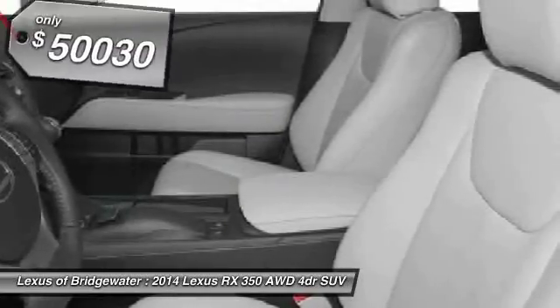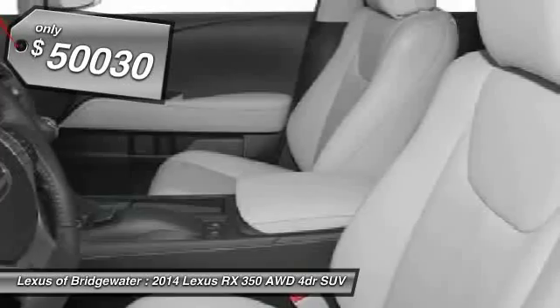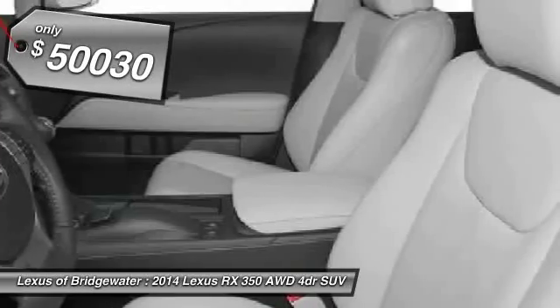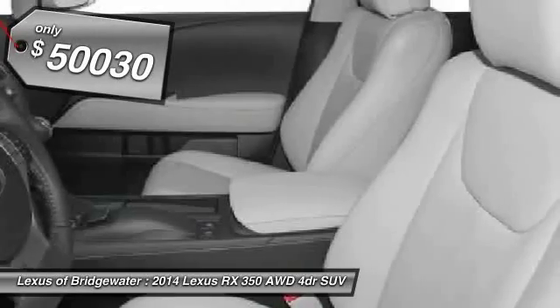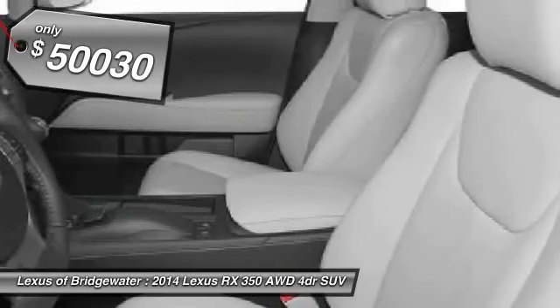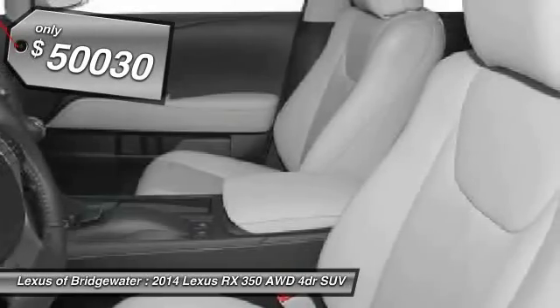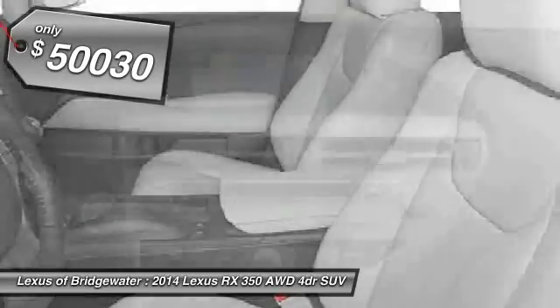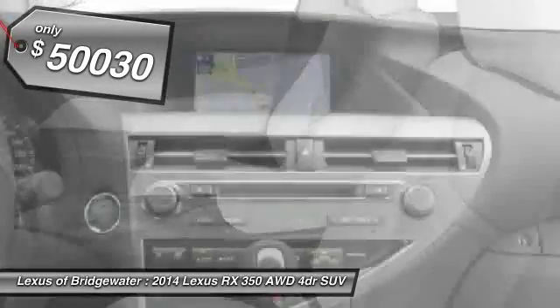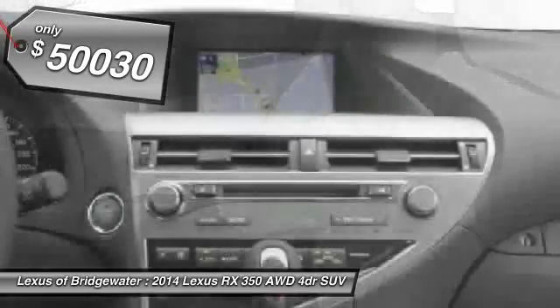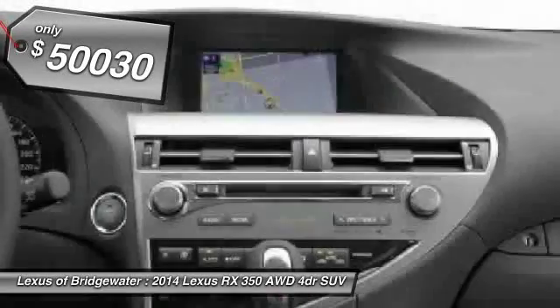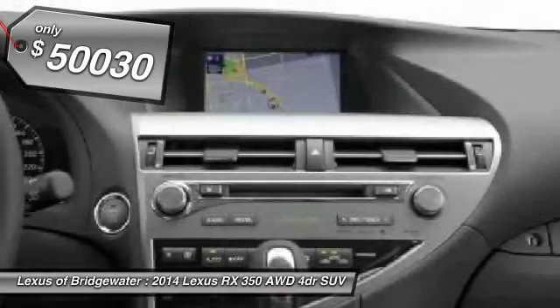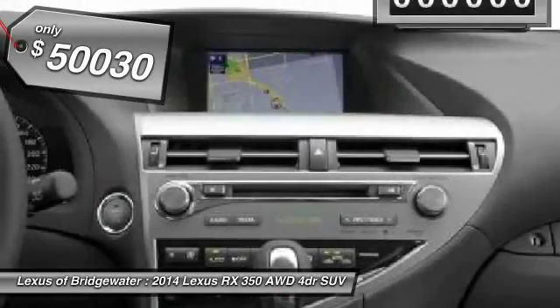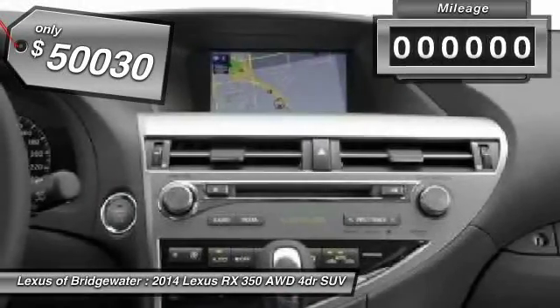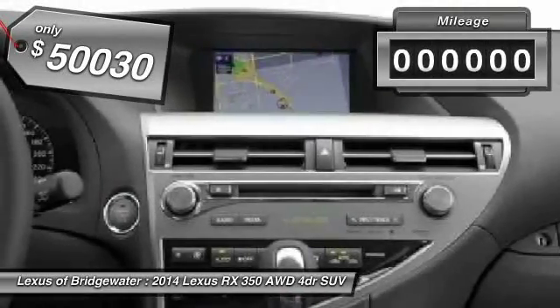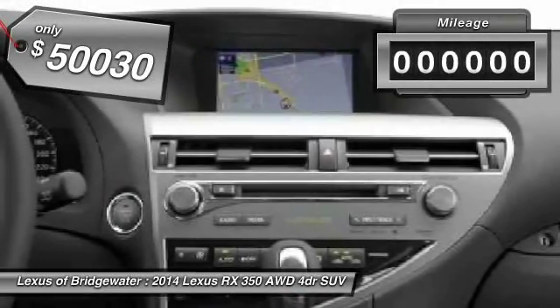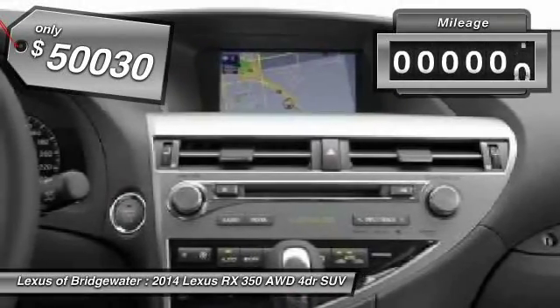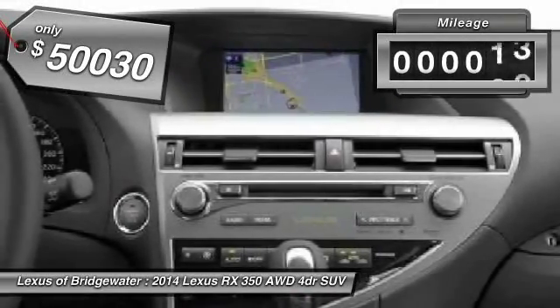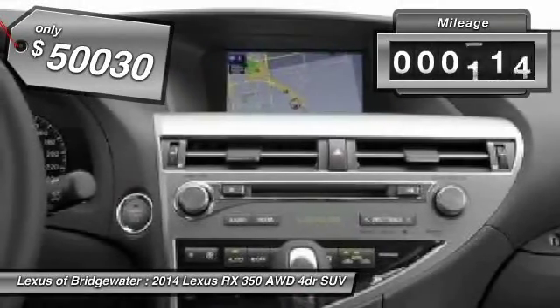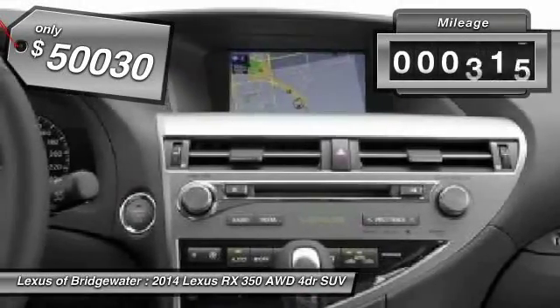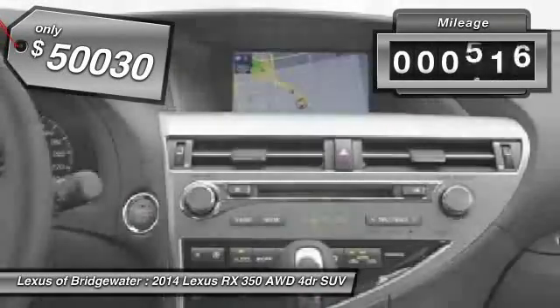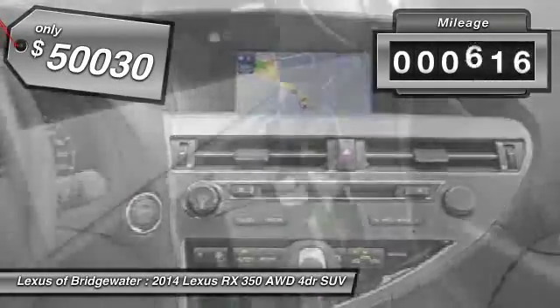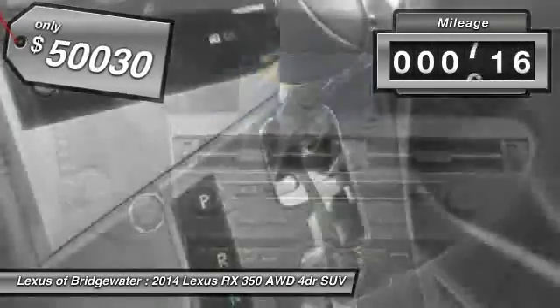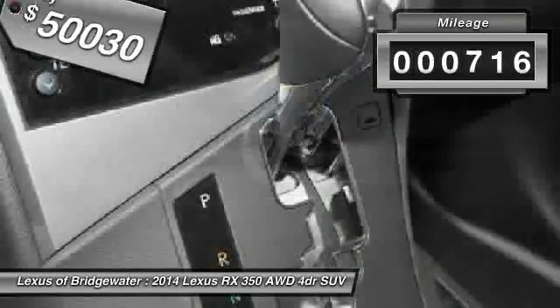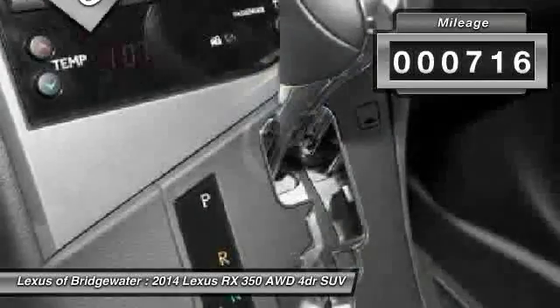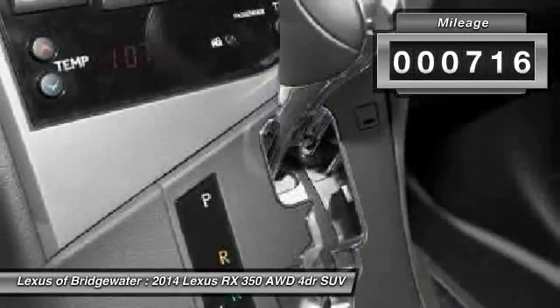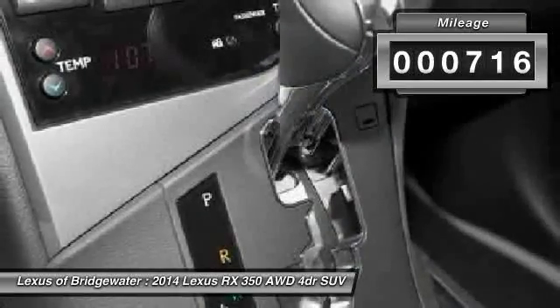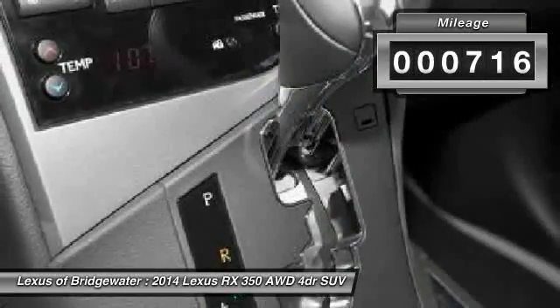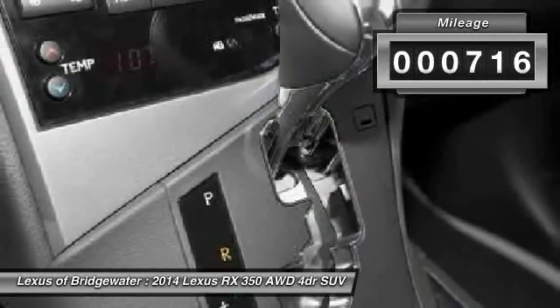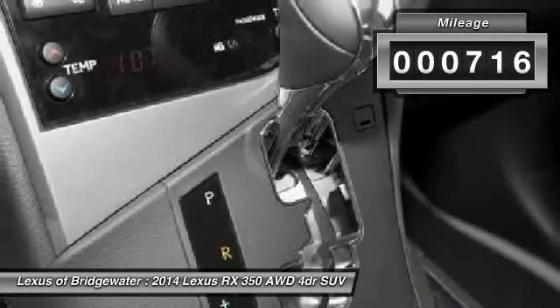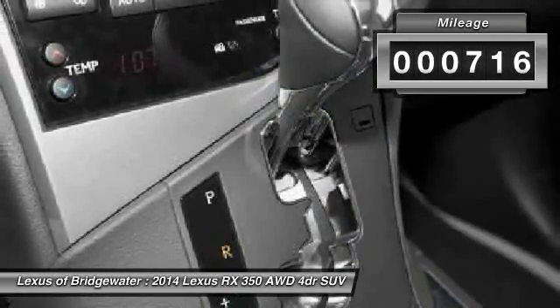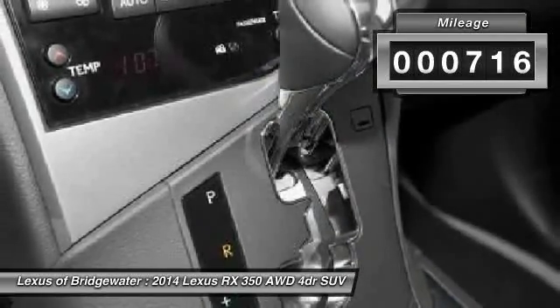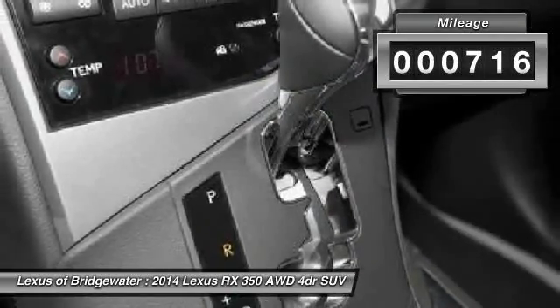Priced below $55,000, this vehicle has less than 800 miles. Come see the car for yourself.